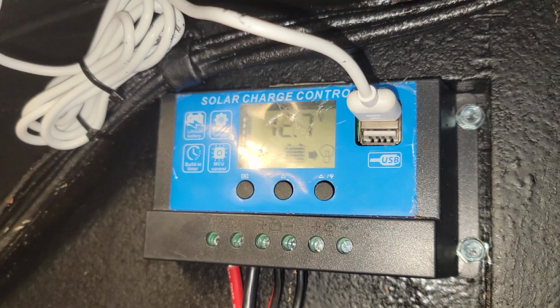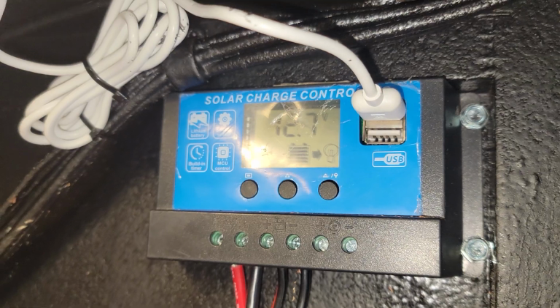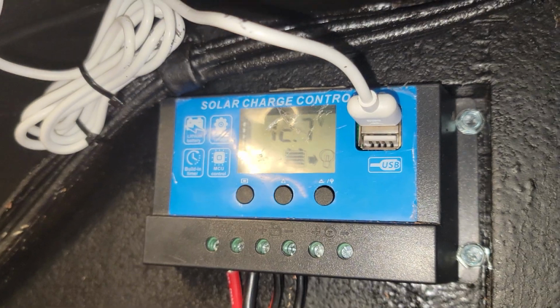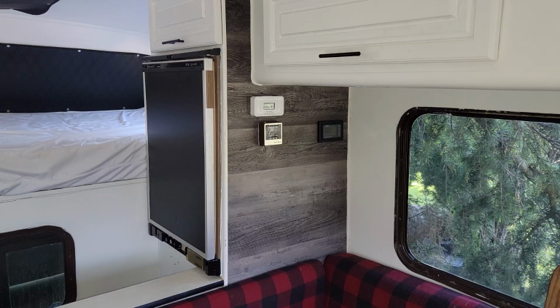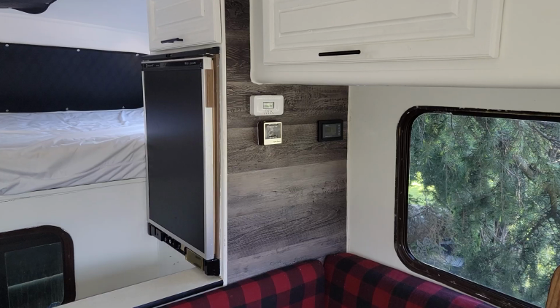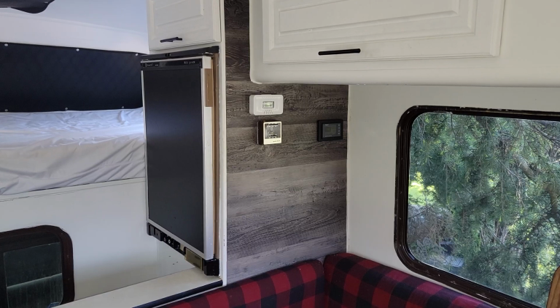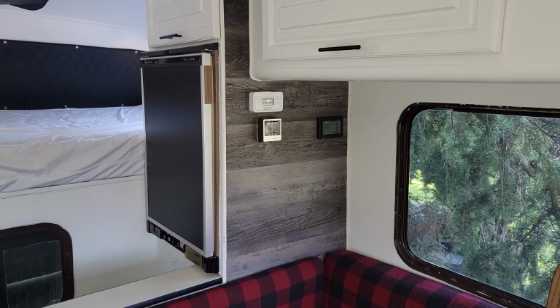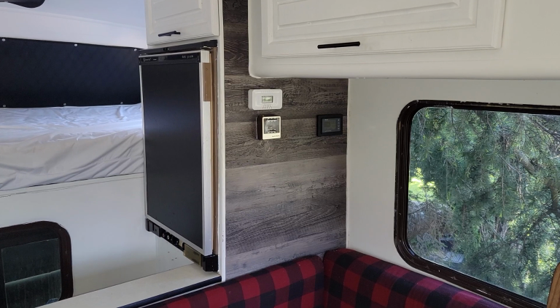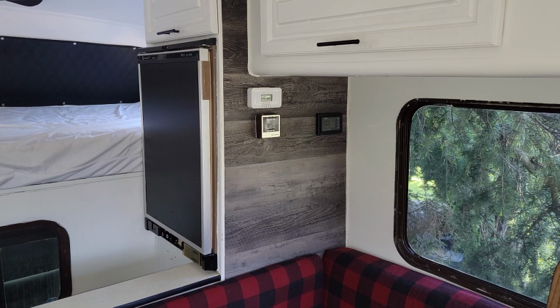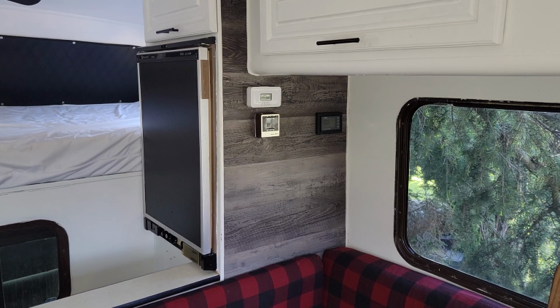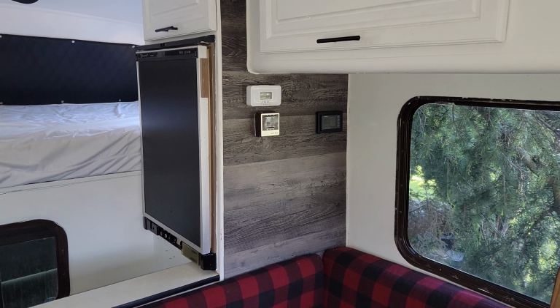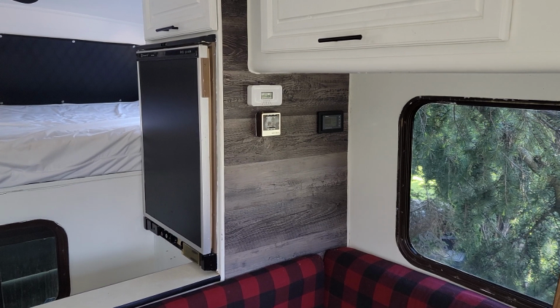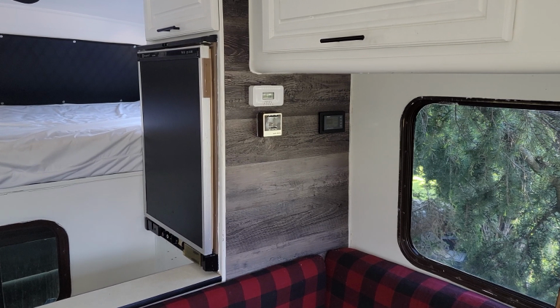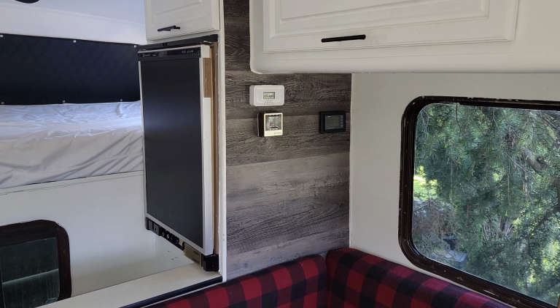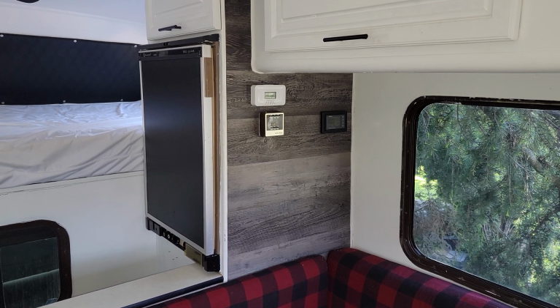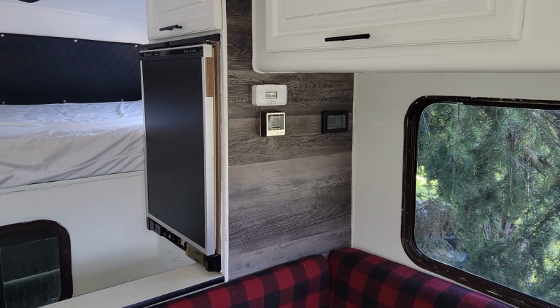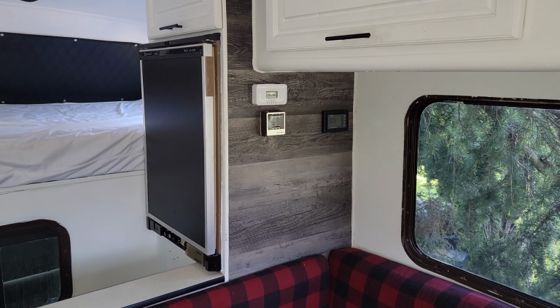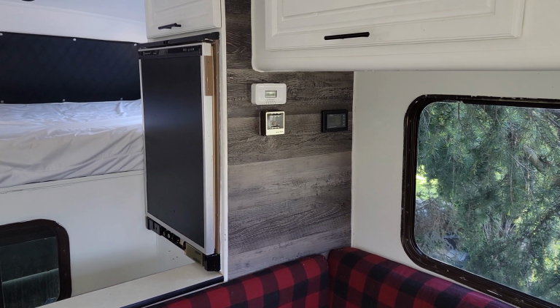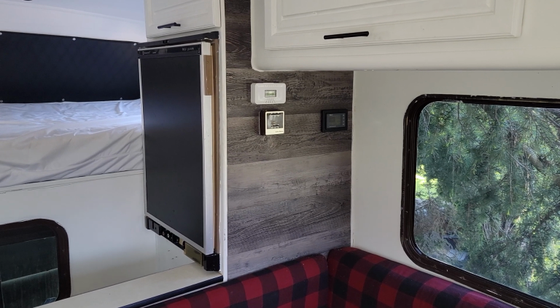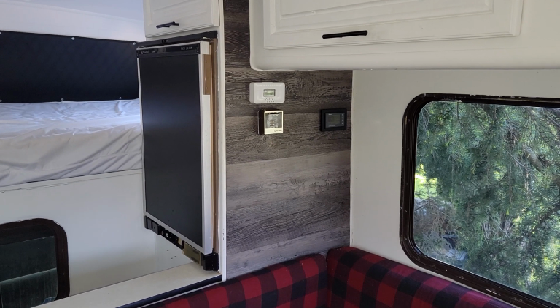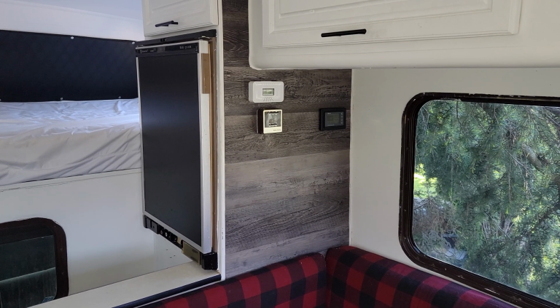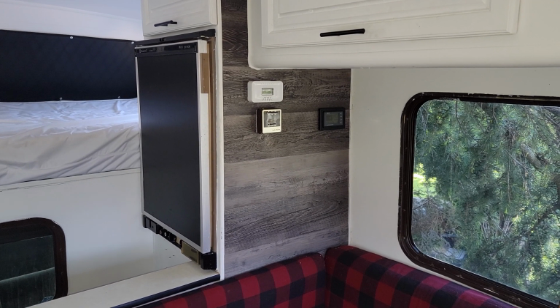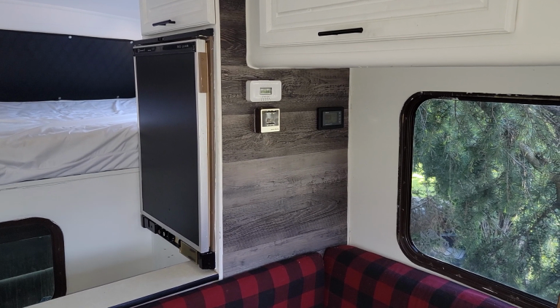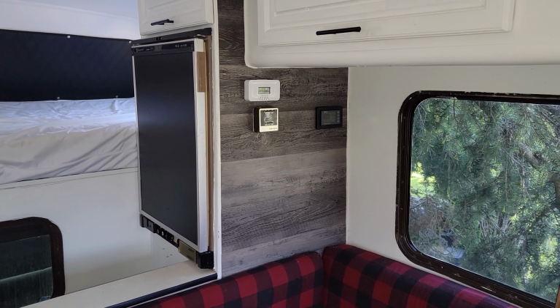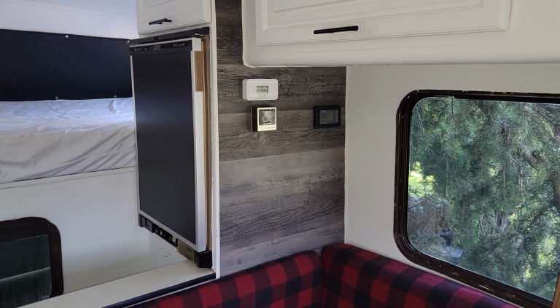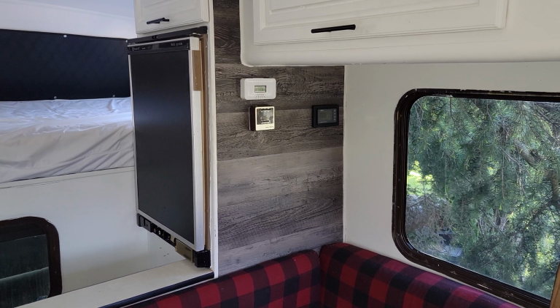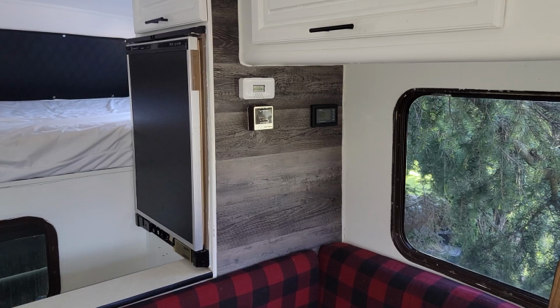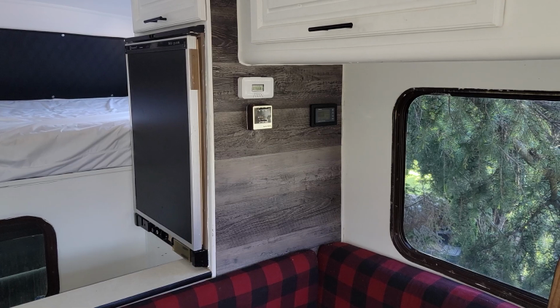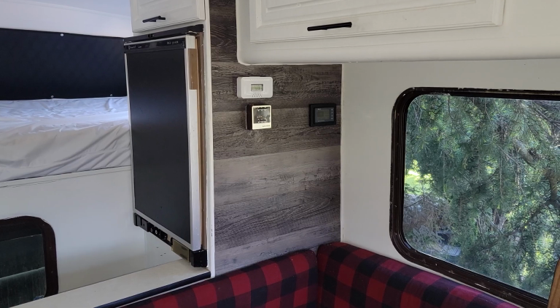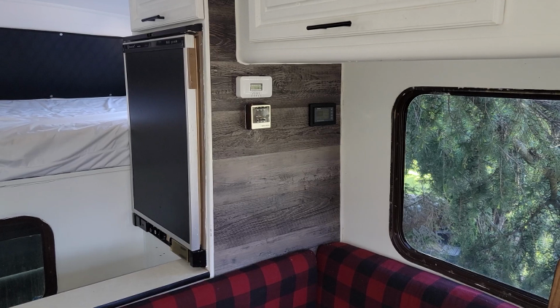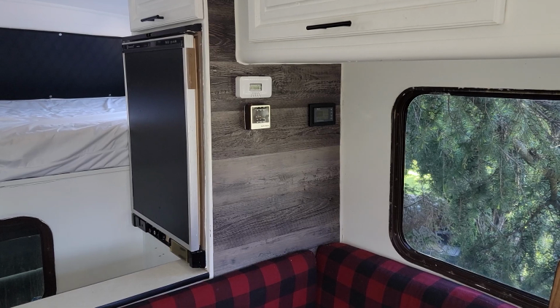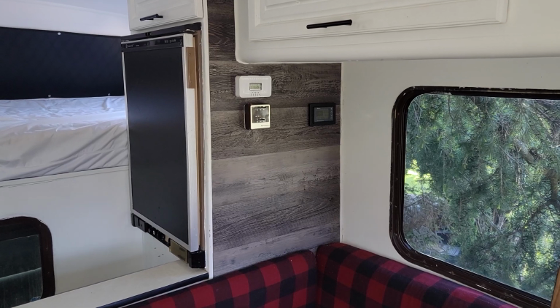That wraps up this Renogy battery monitor install. Thanks for watching, guys, and stay tuned for the next one.